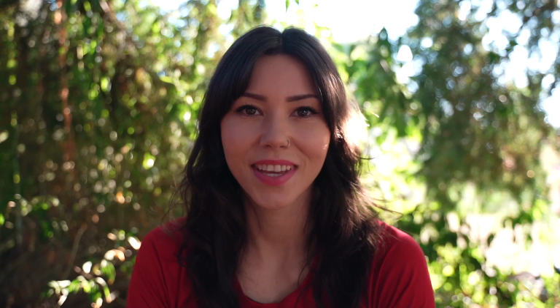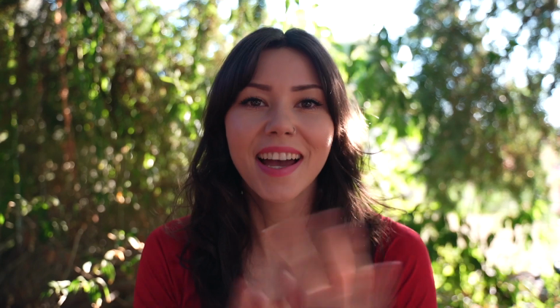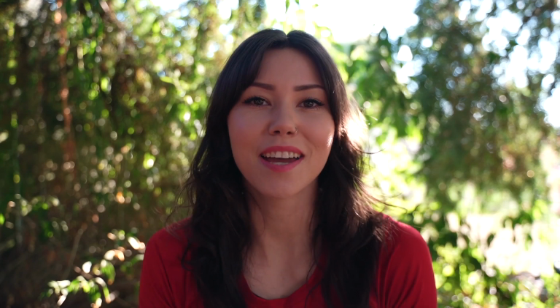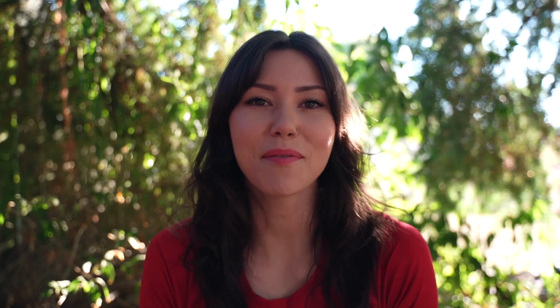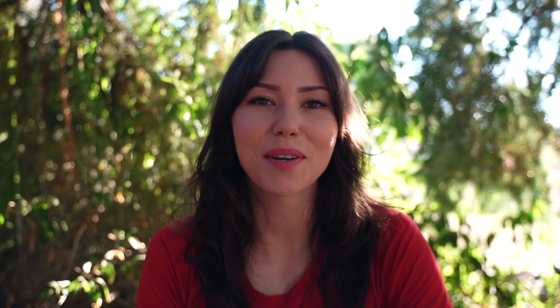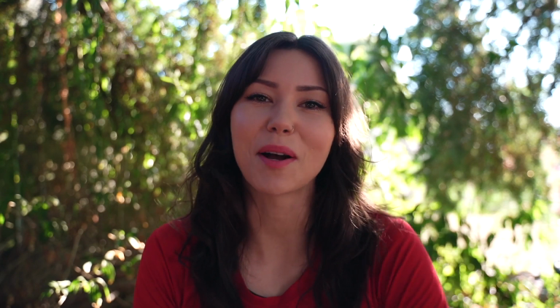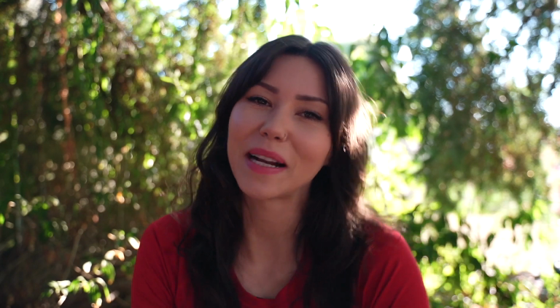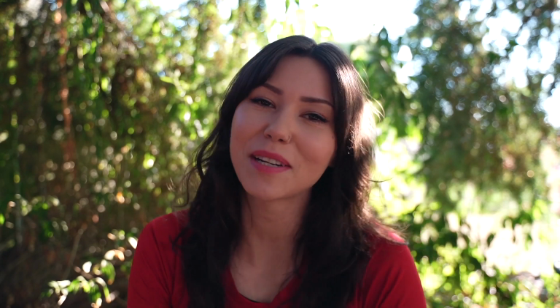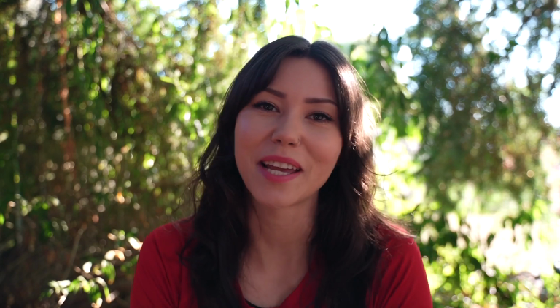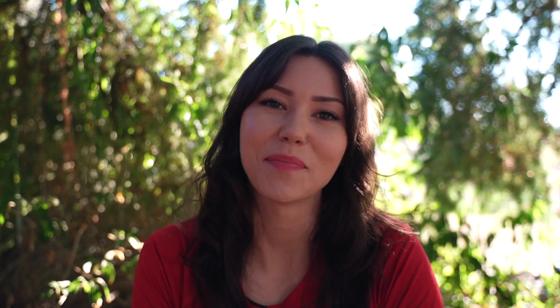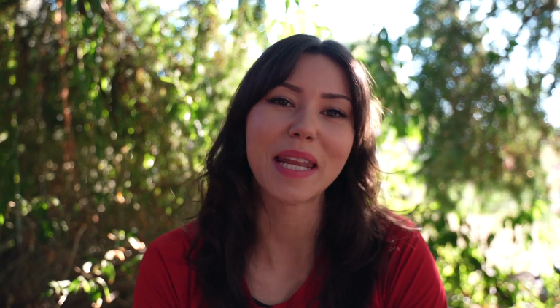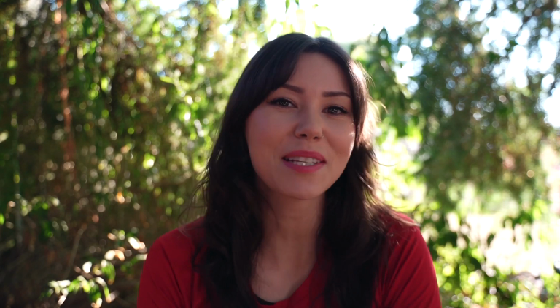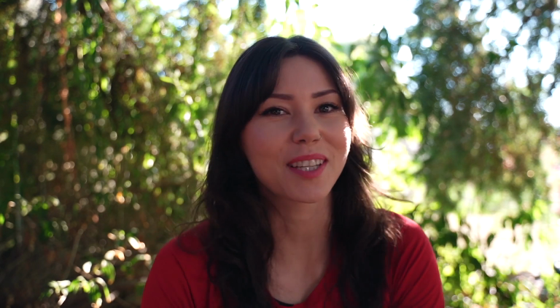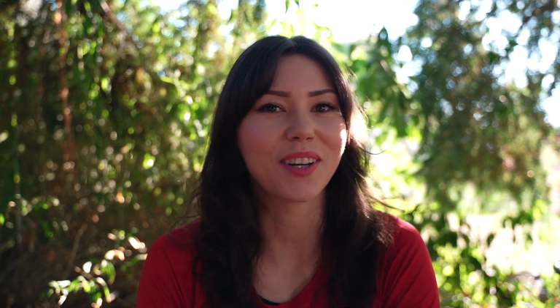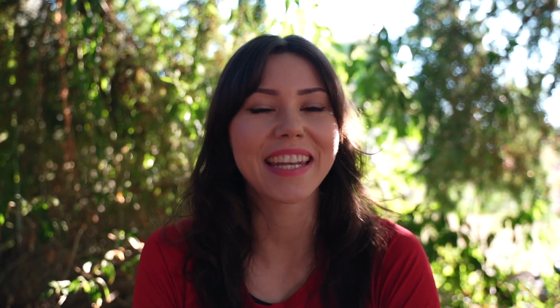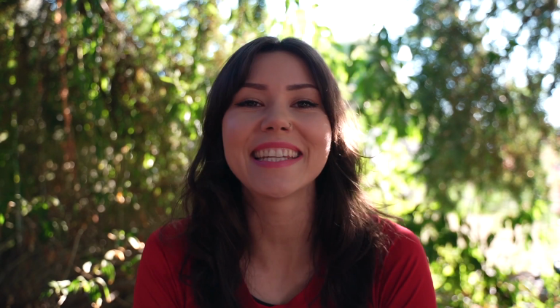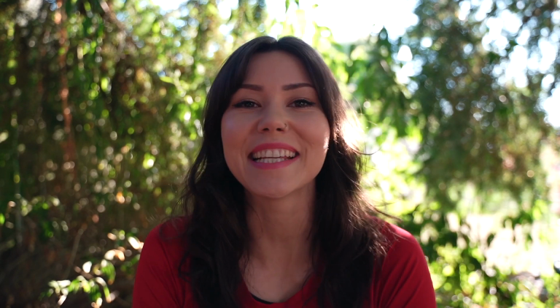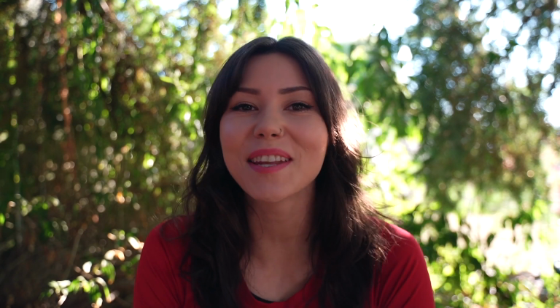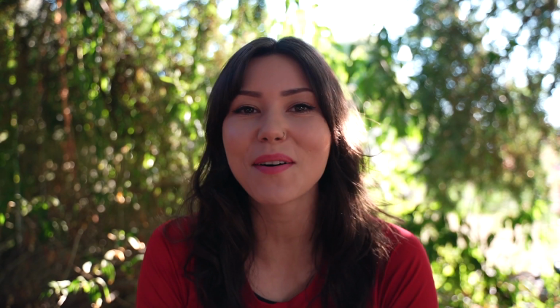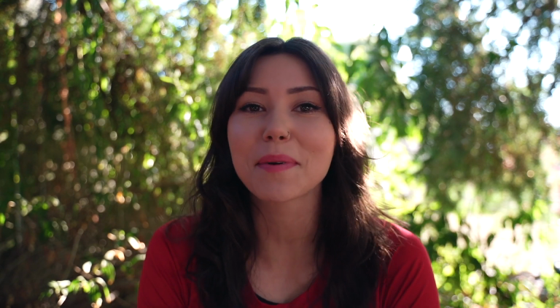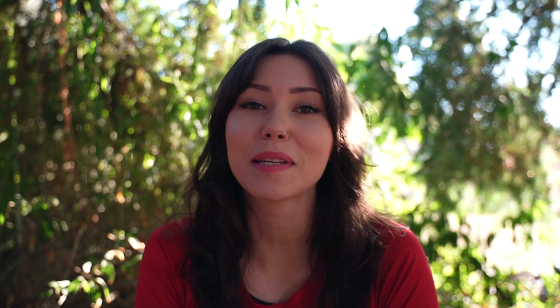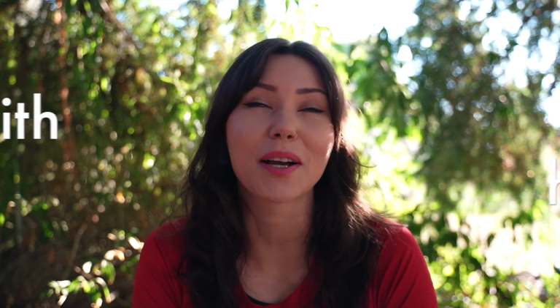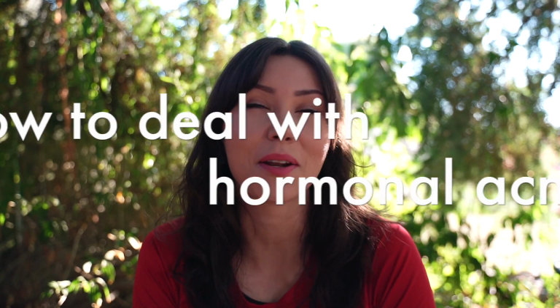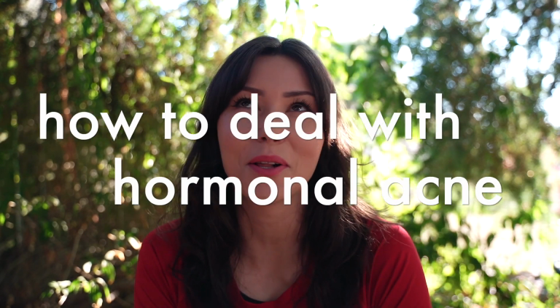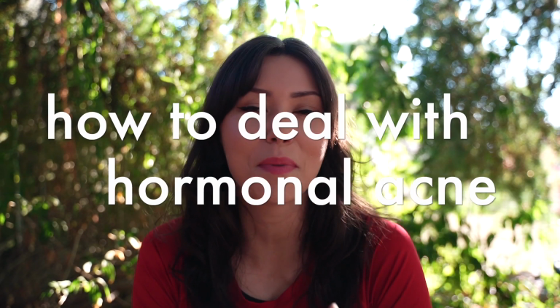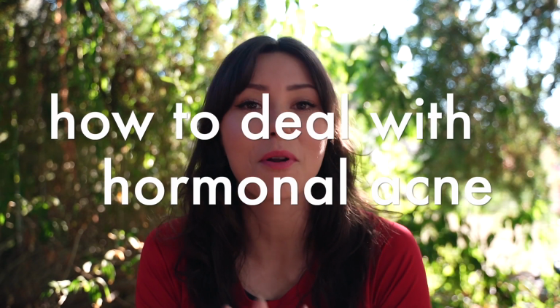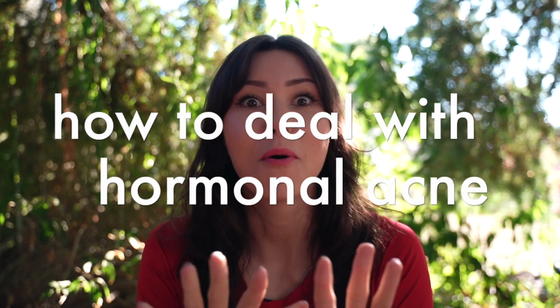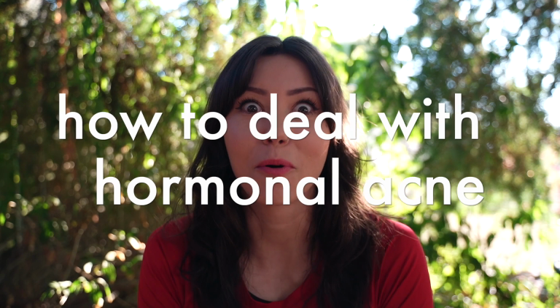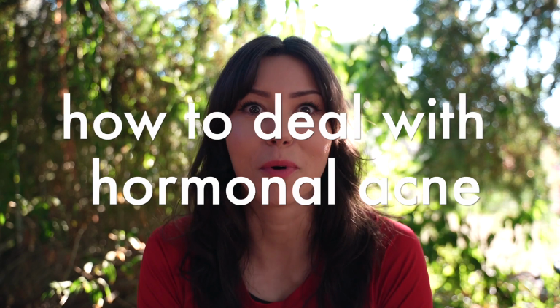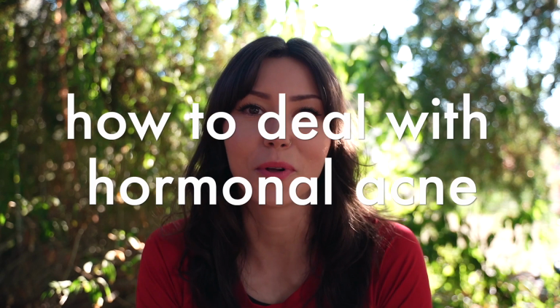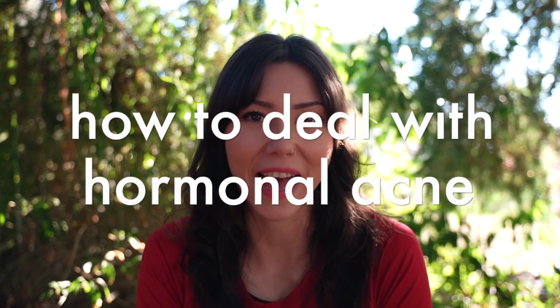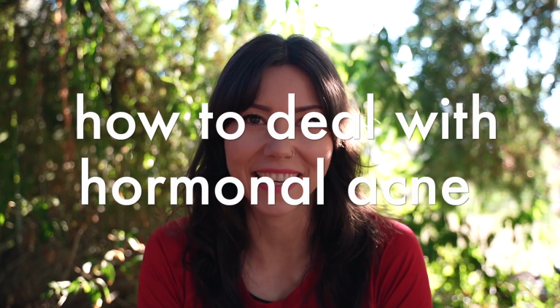Hi everyone, welcome back to my channel. My name is Krystal and in today's video I'm going to be talking all about hormonal acne.